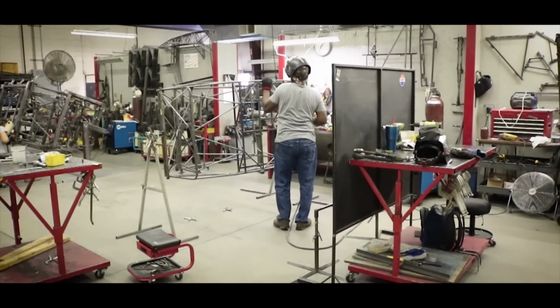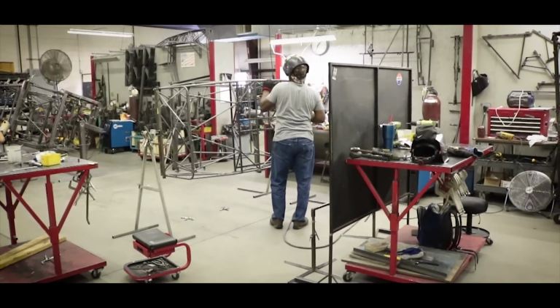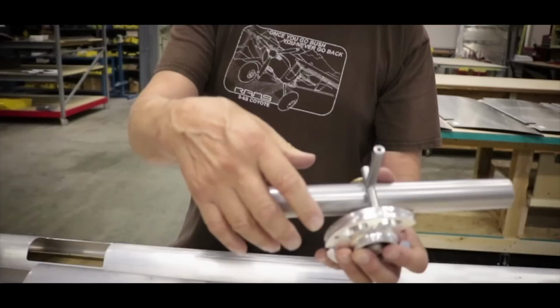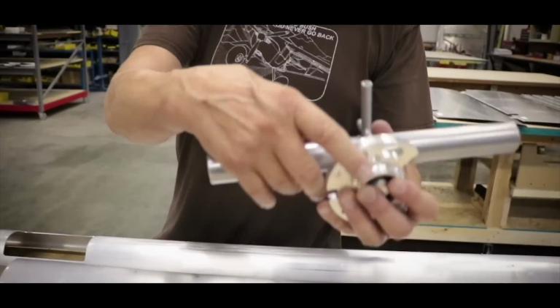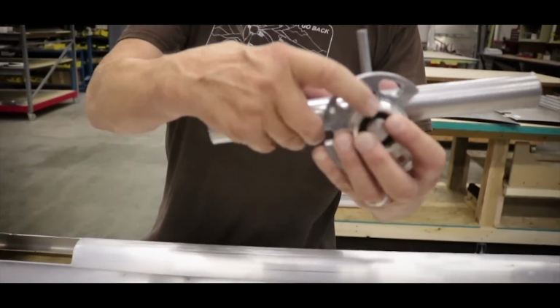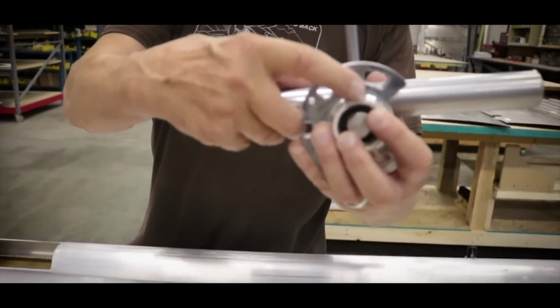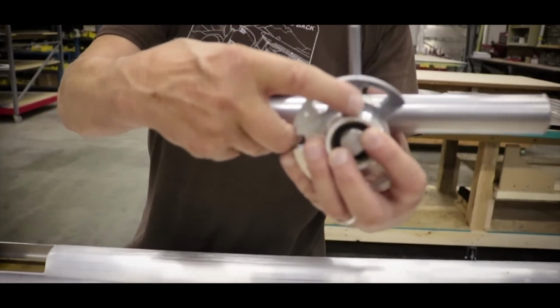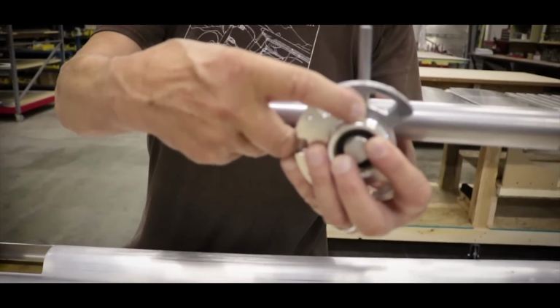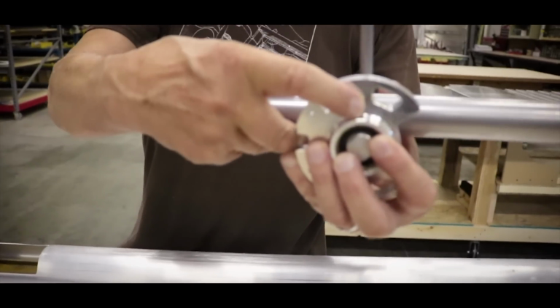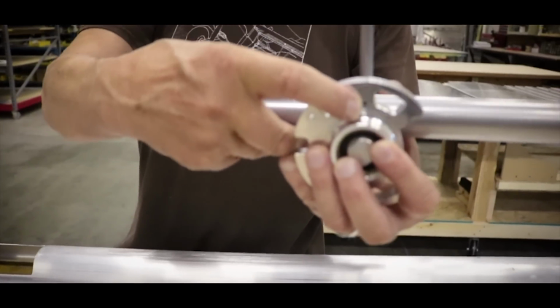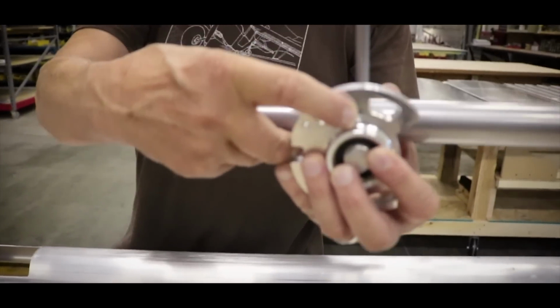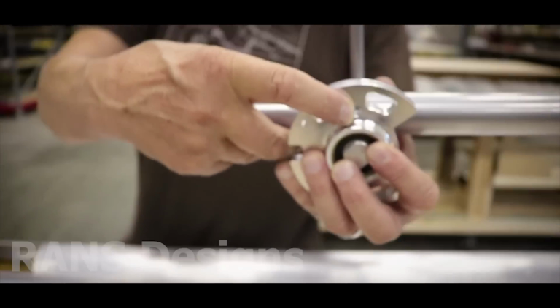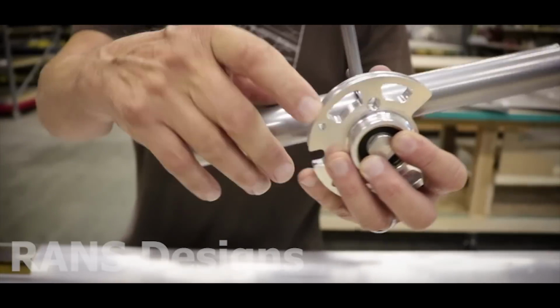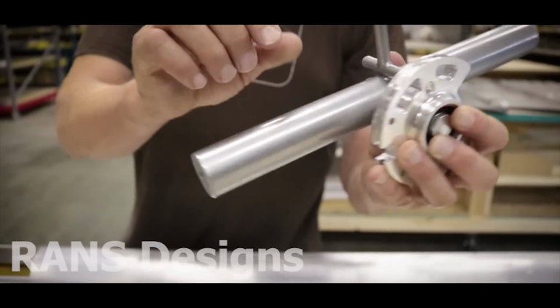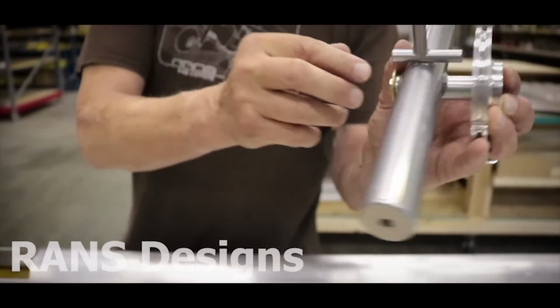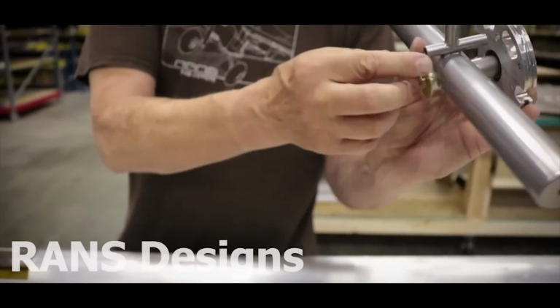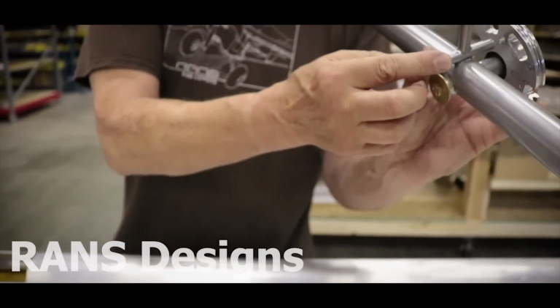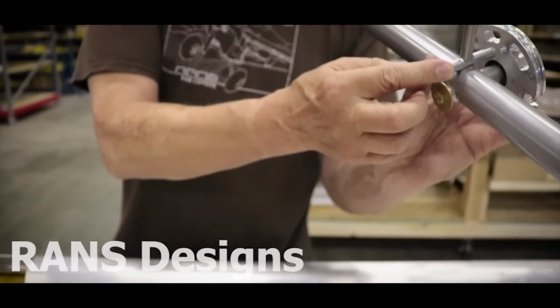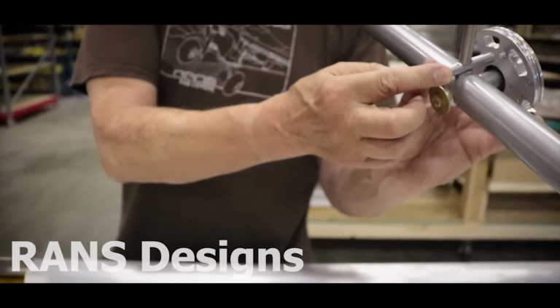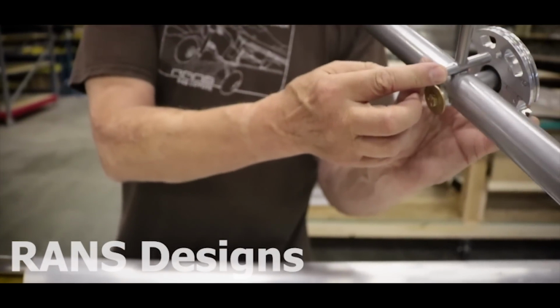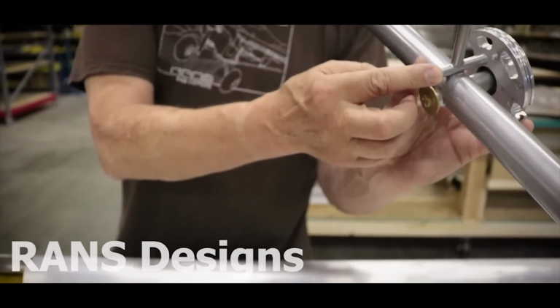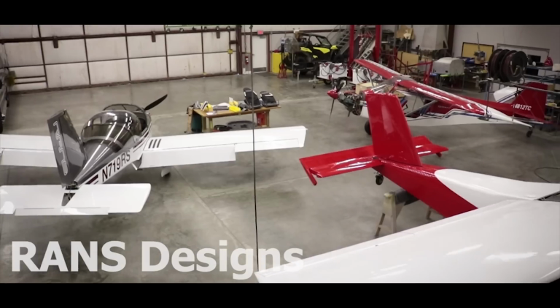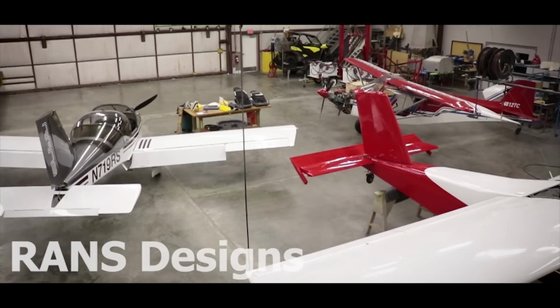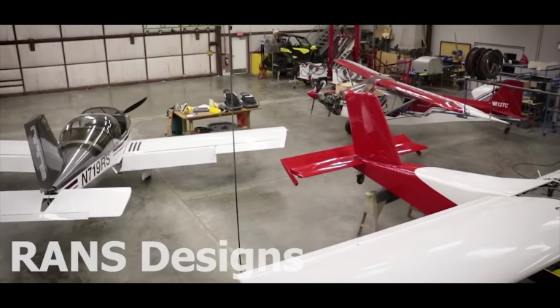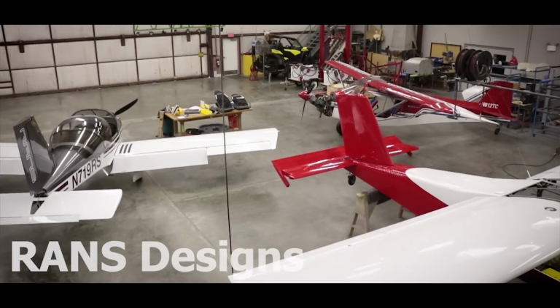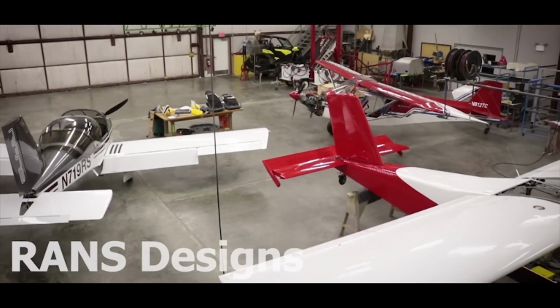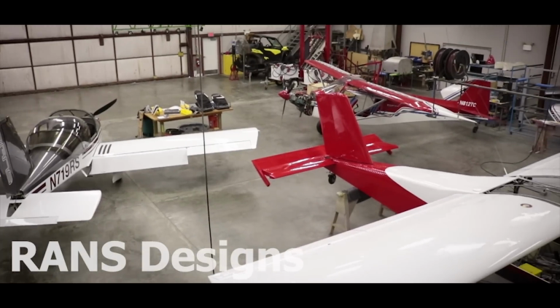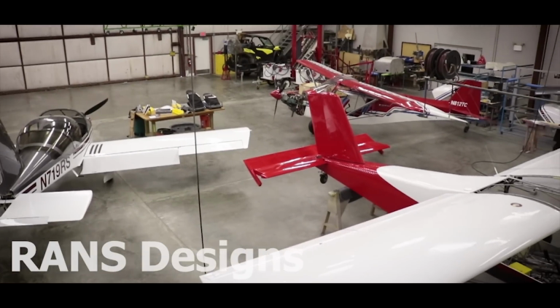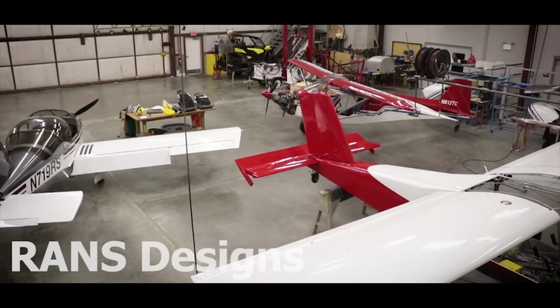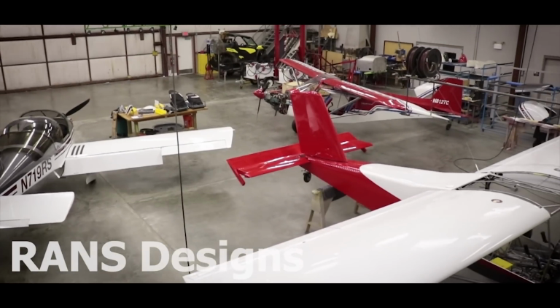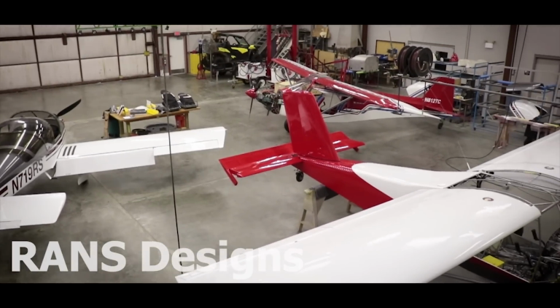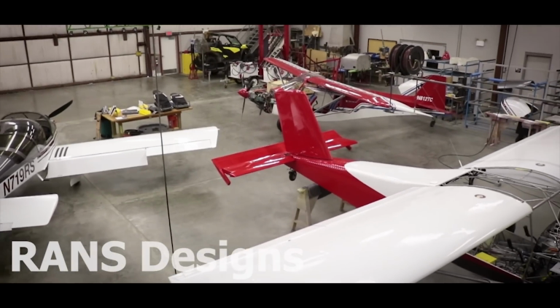In this episode, we'll take a tour through the factory of RANS Designs.